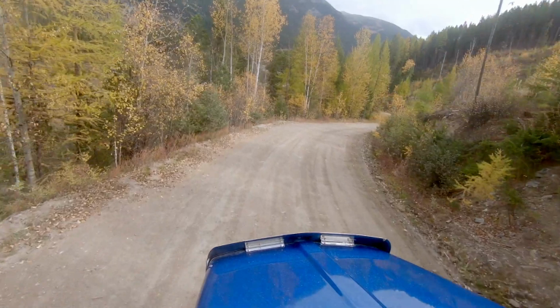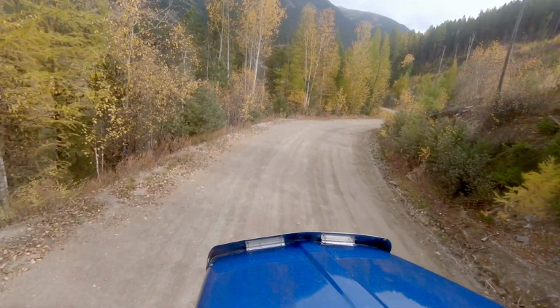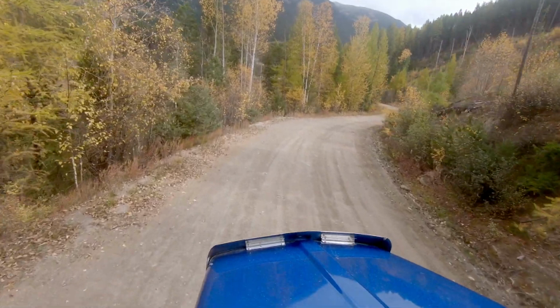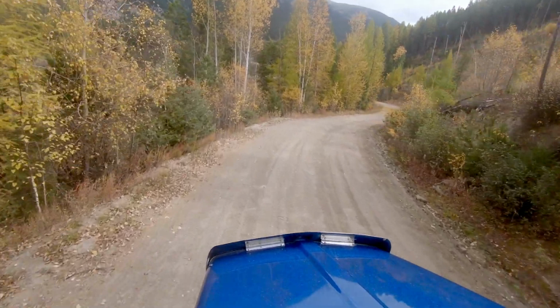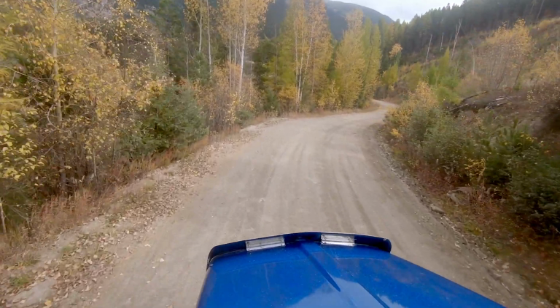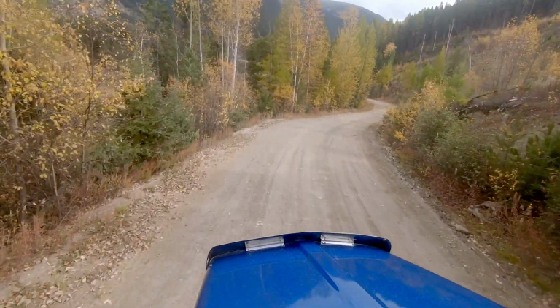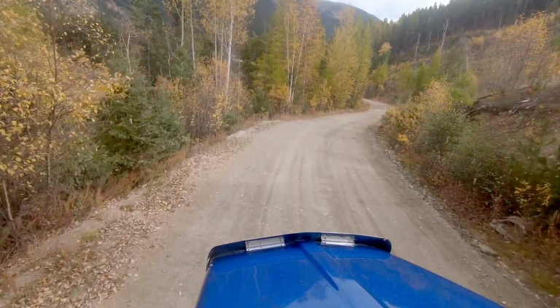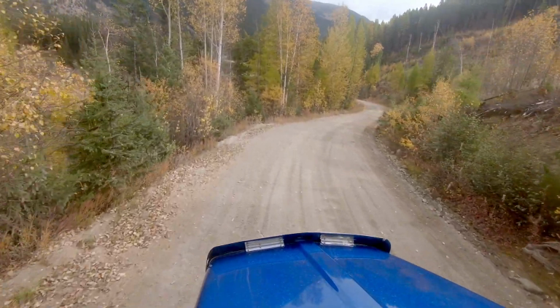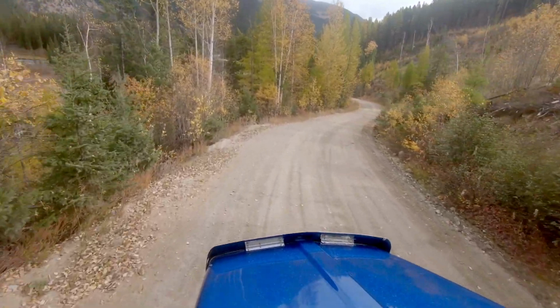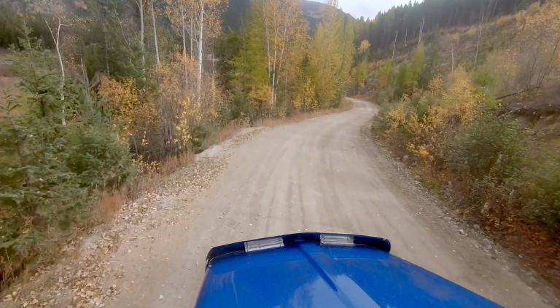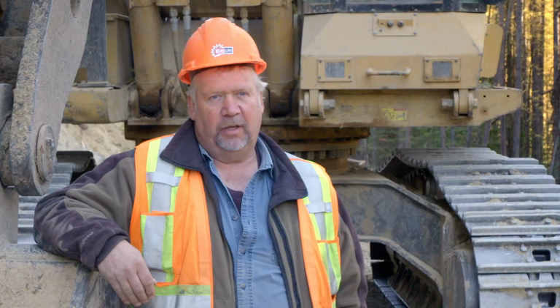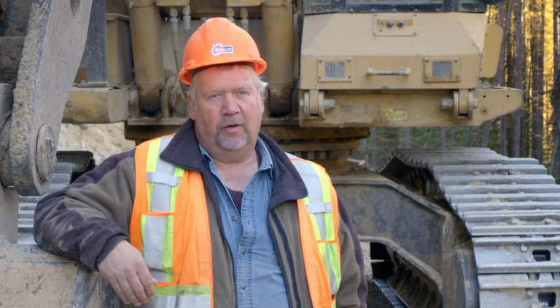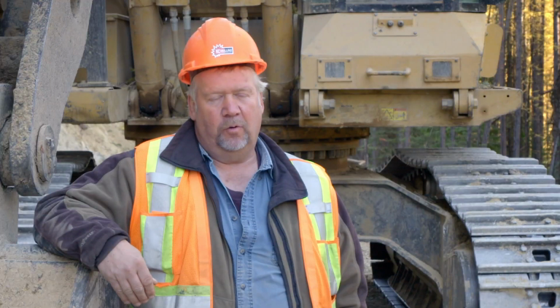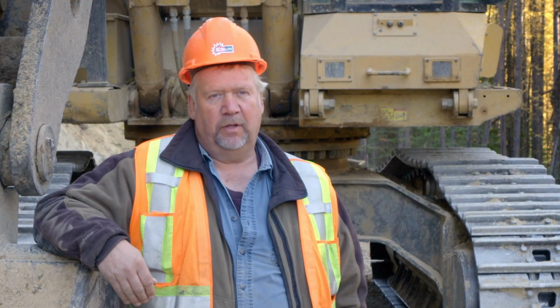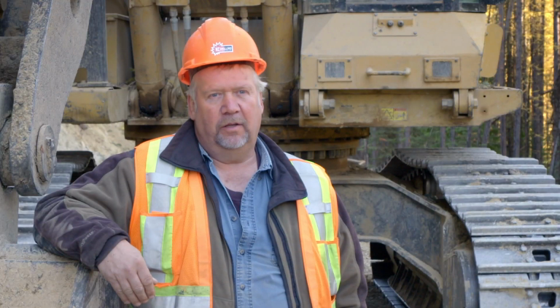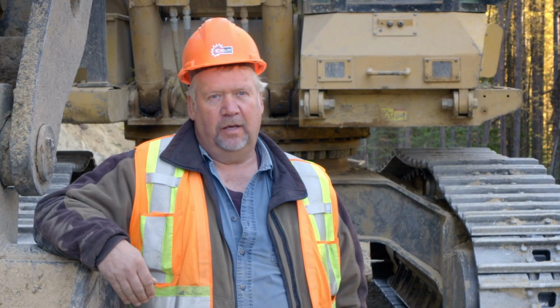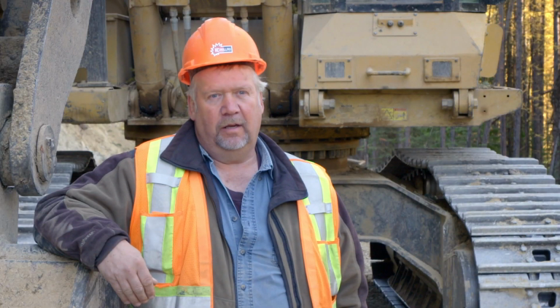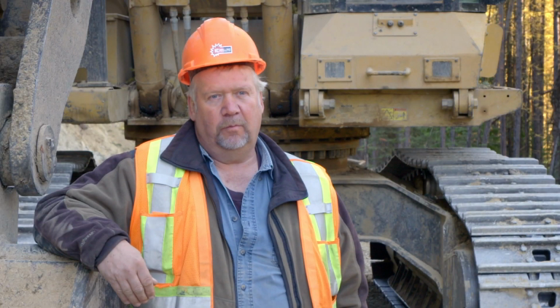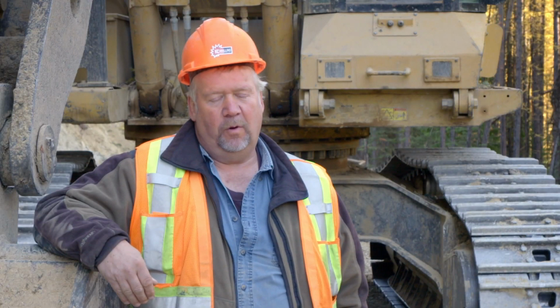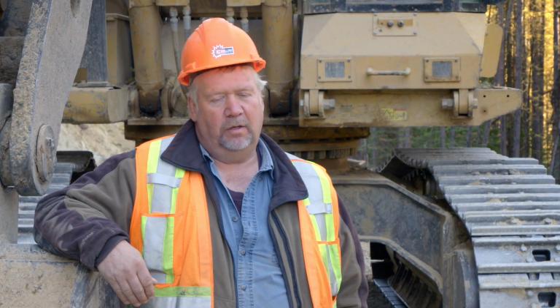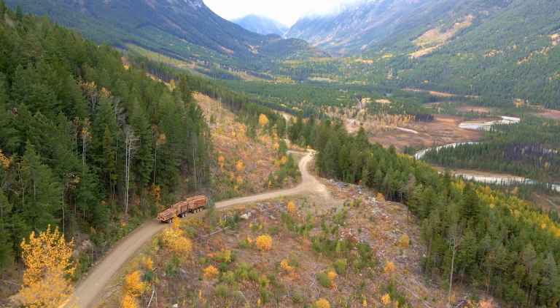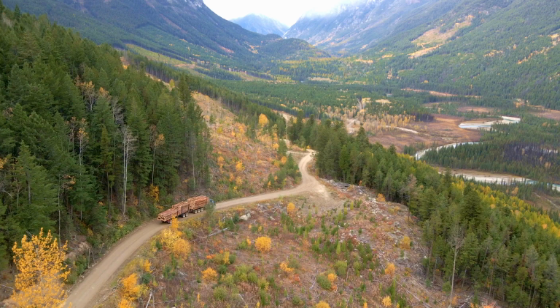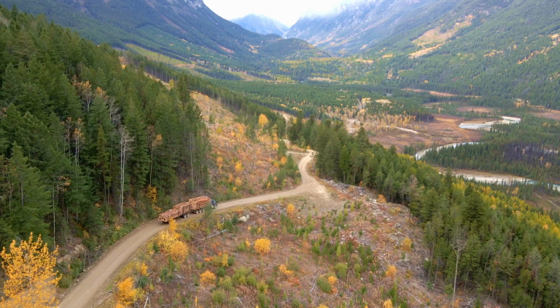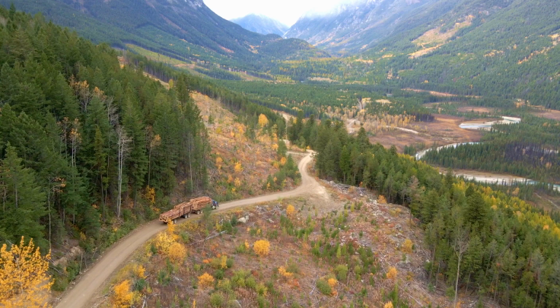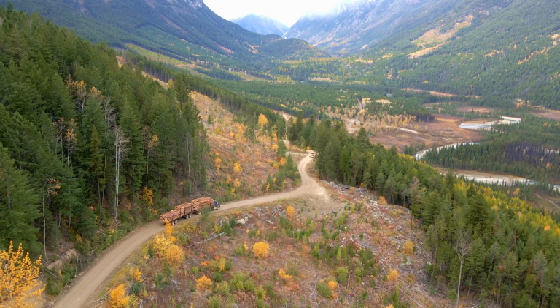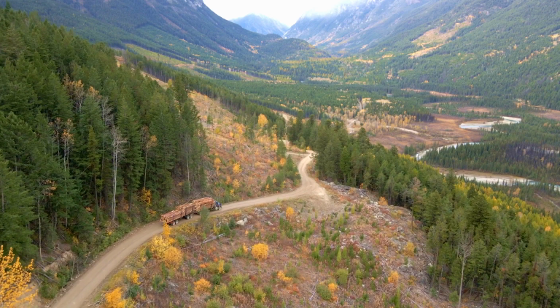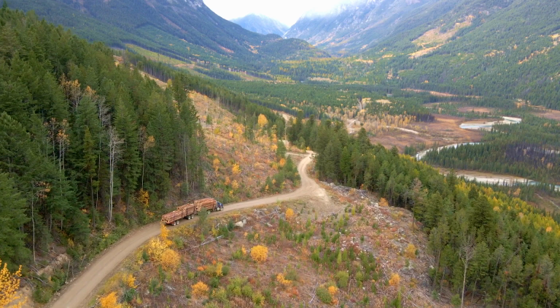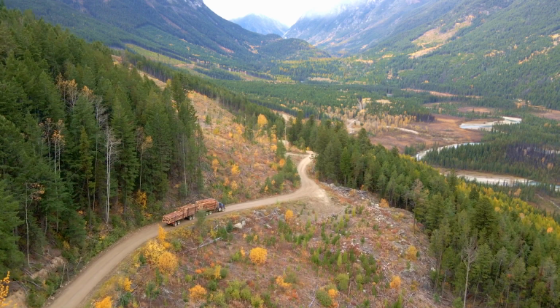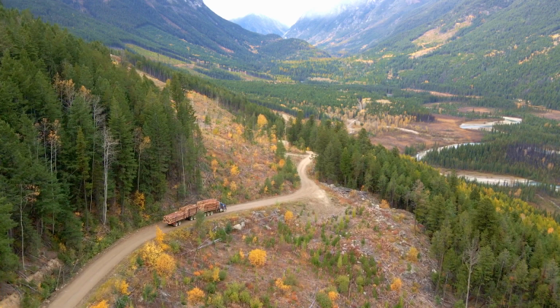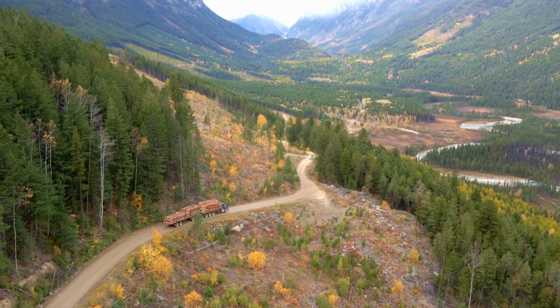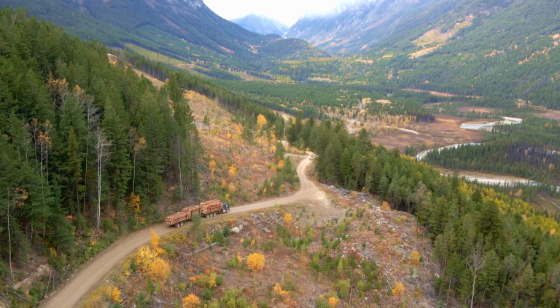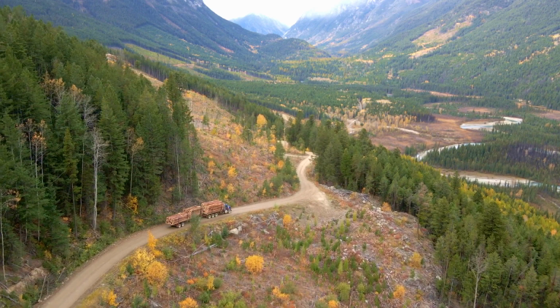We take a lot of pride in everybody getting home at the end of the day. We want a safe road that meets everybody's goals.